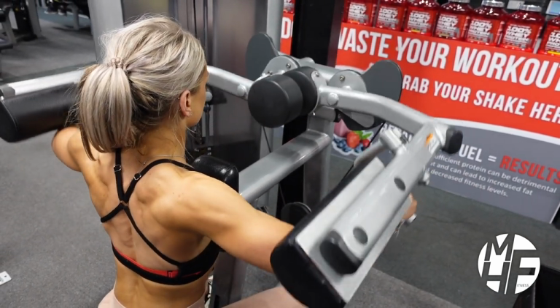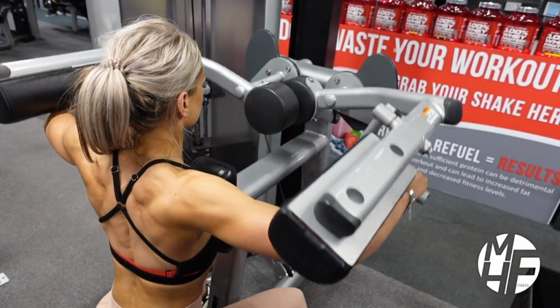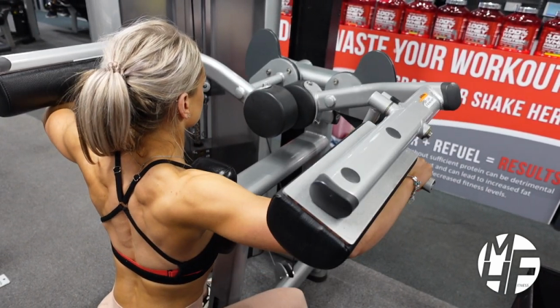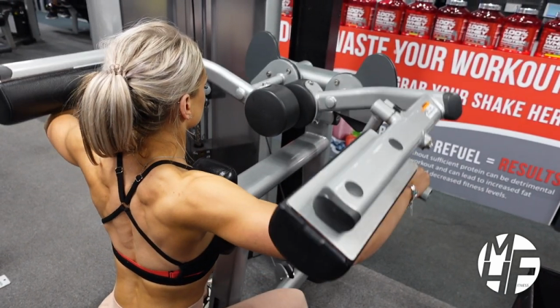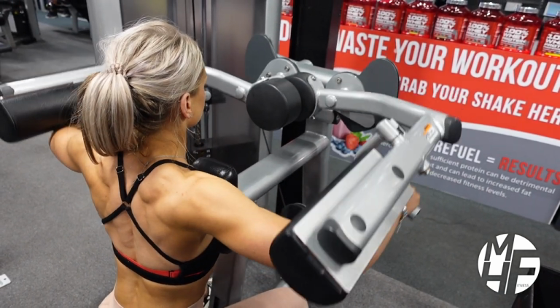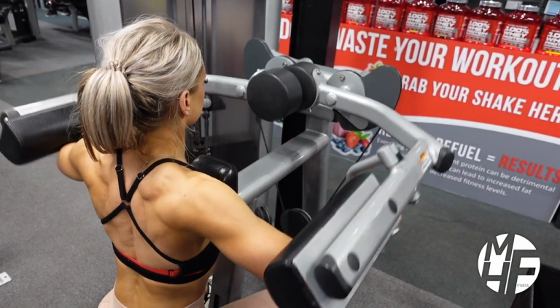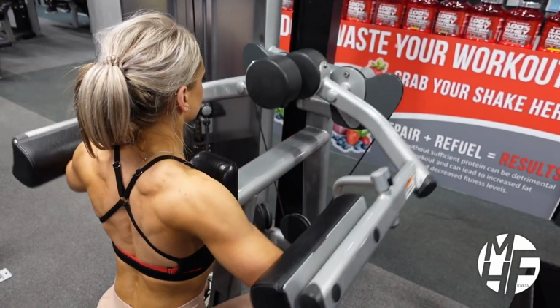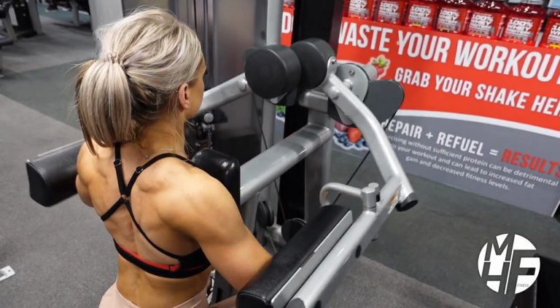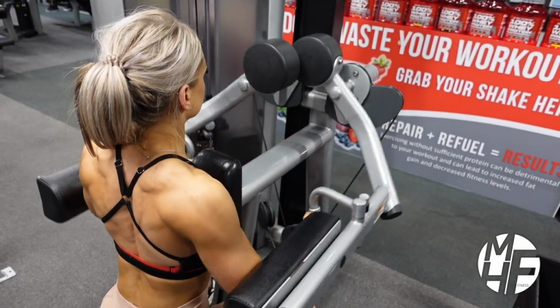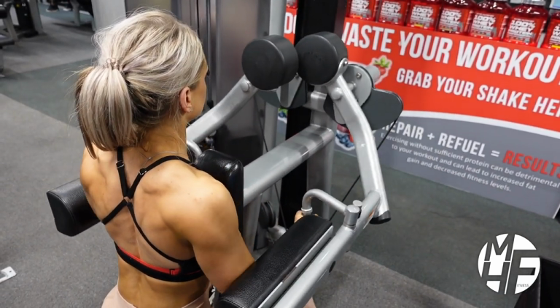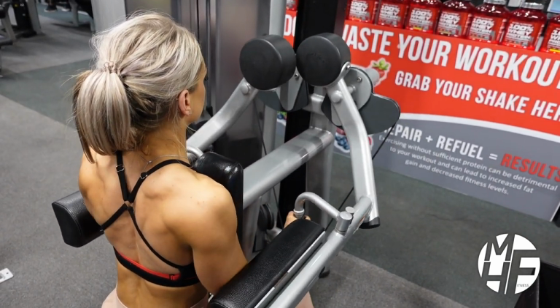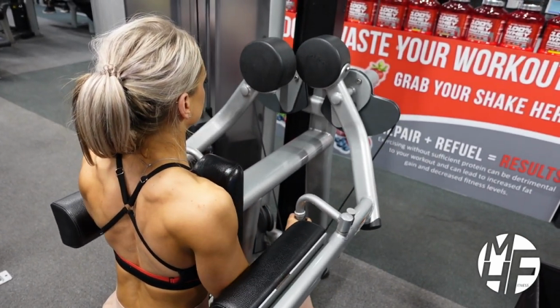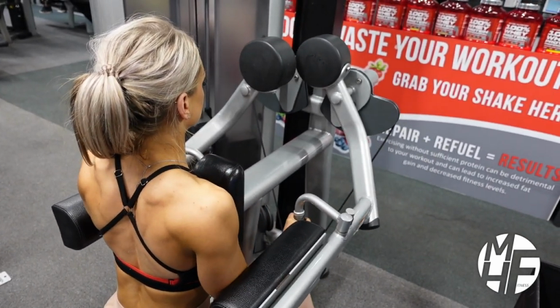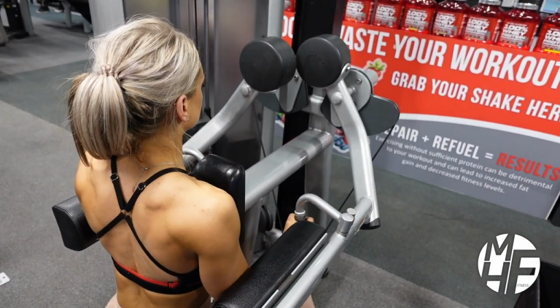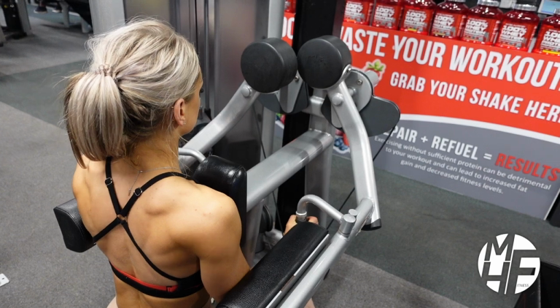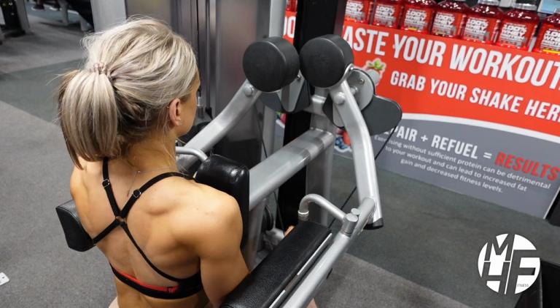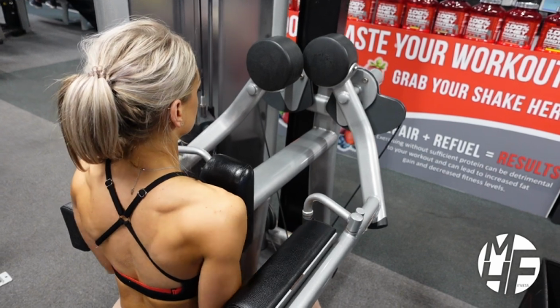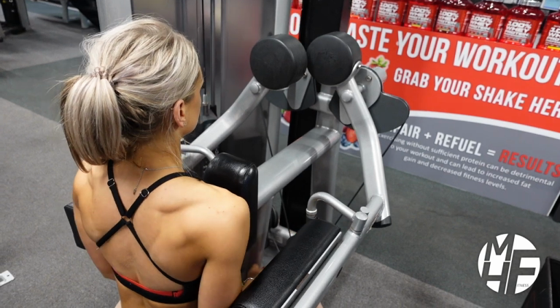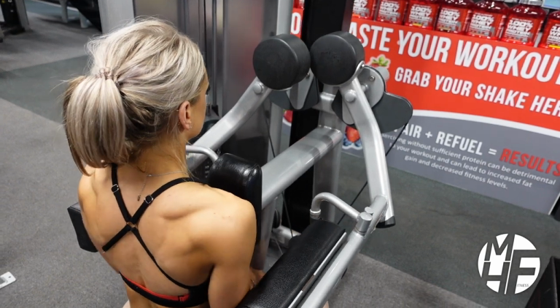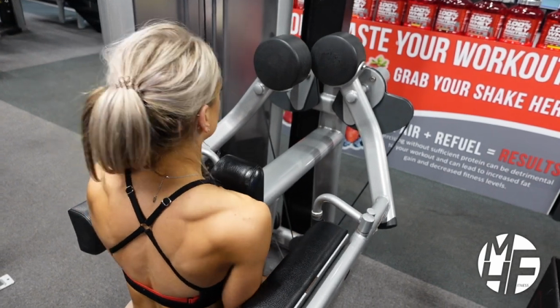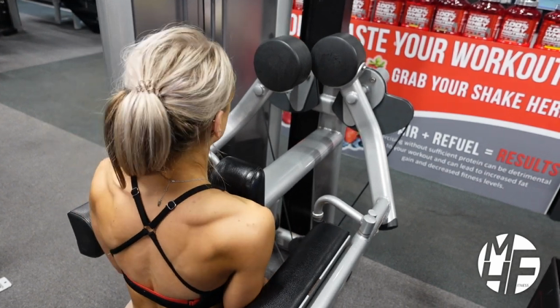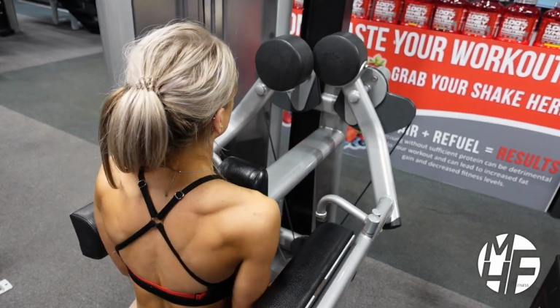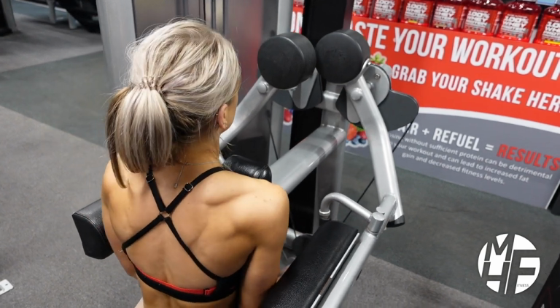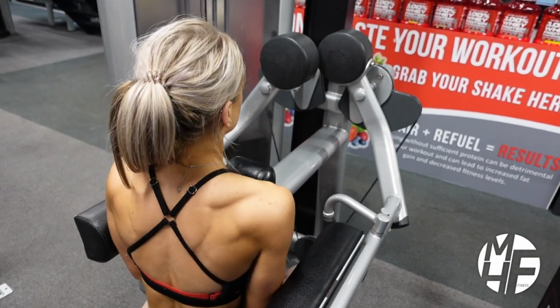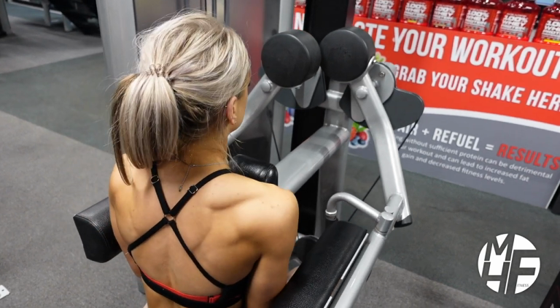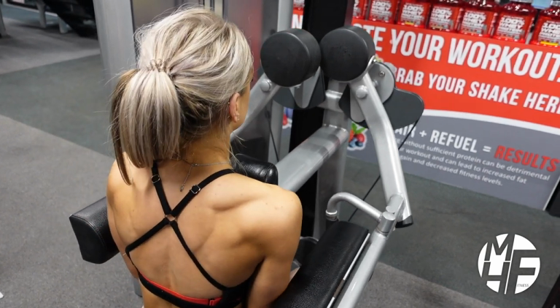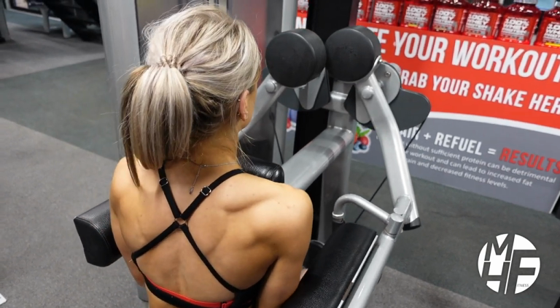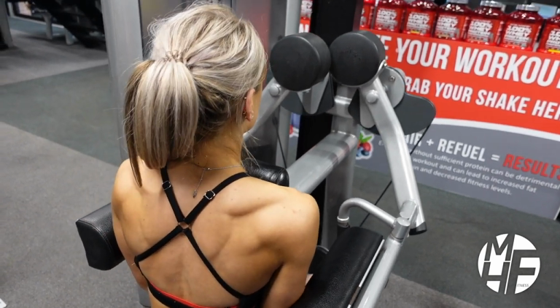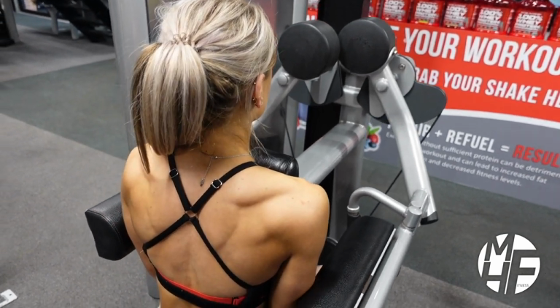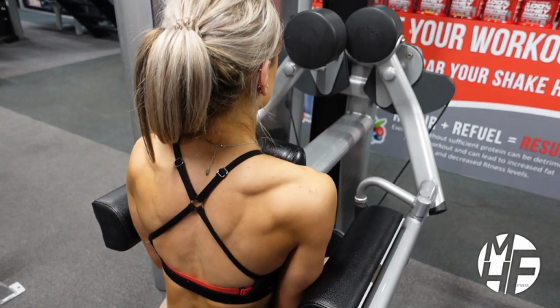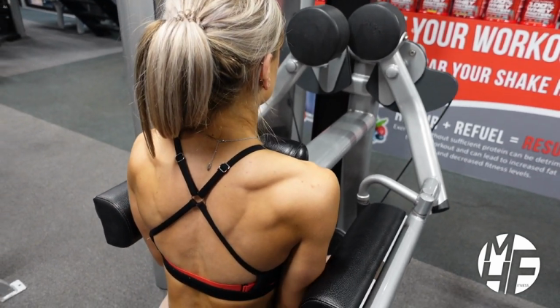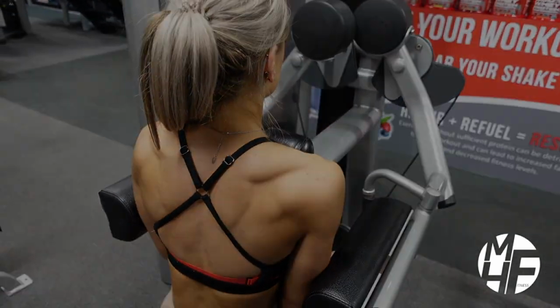And that's how to perform a seated side lateral raise on the lateral raise machine.